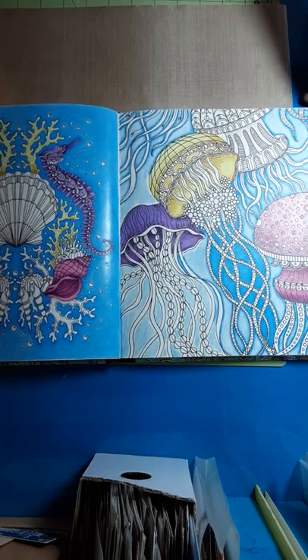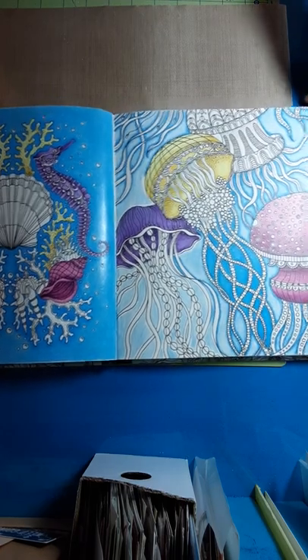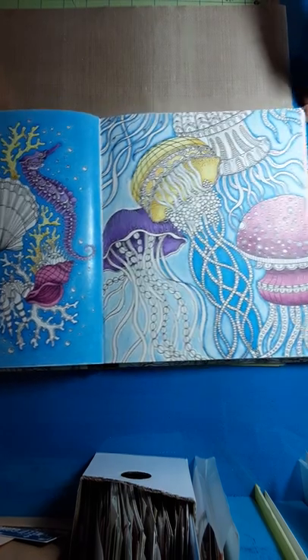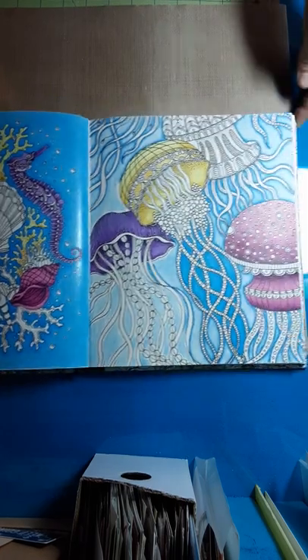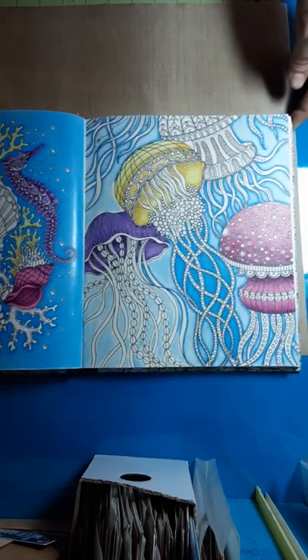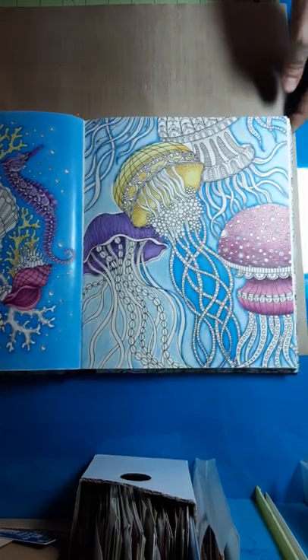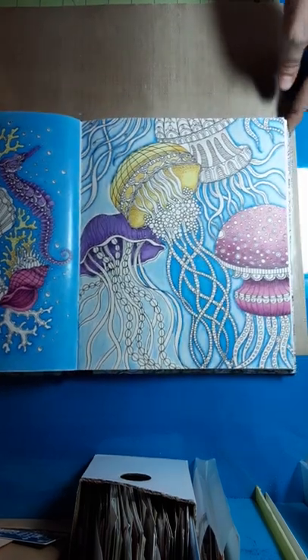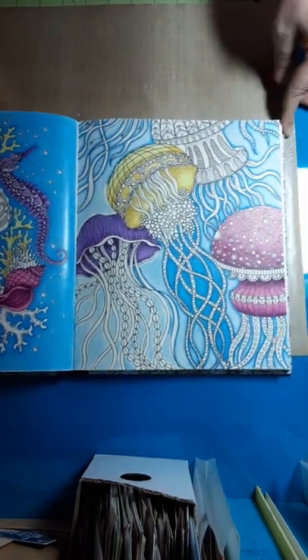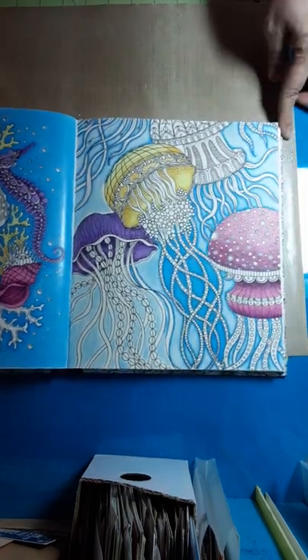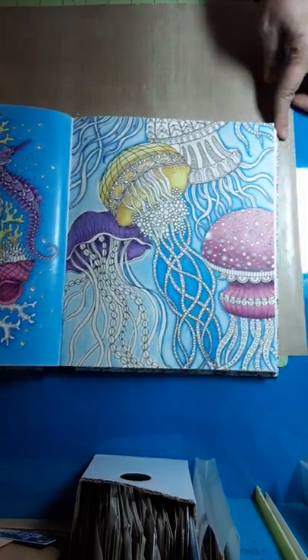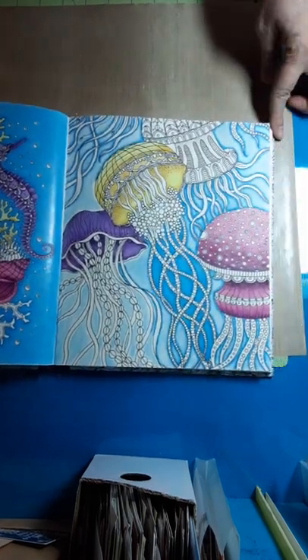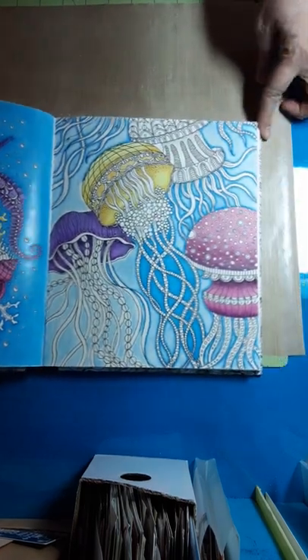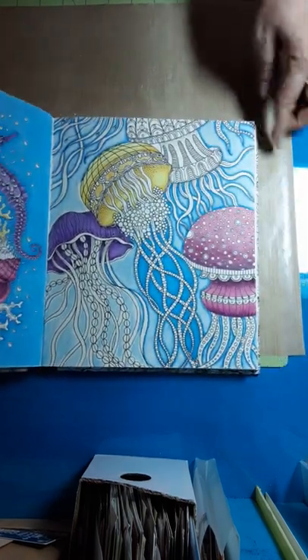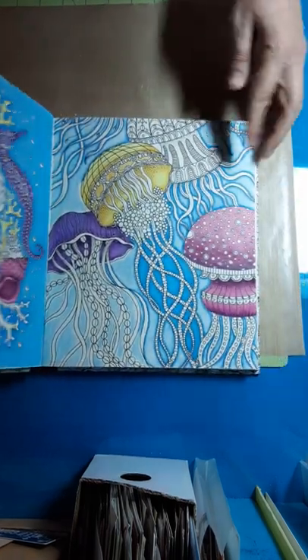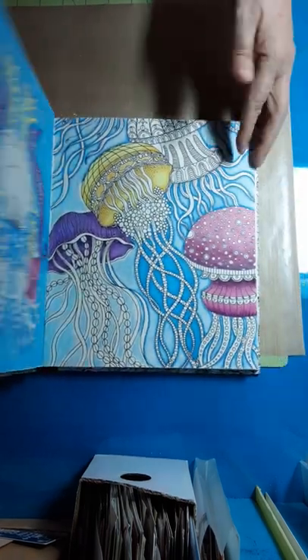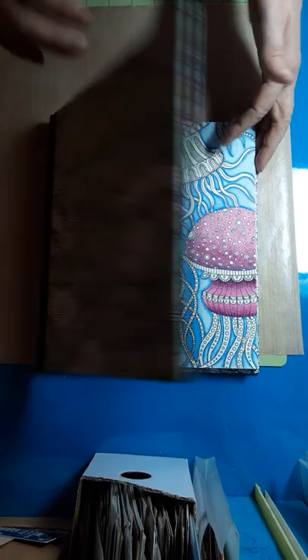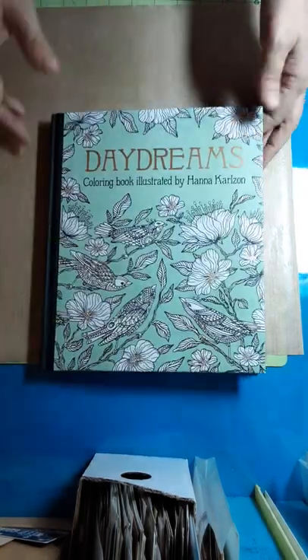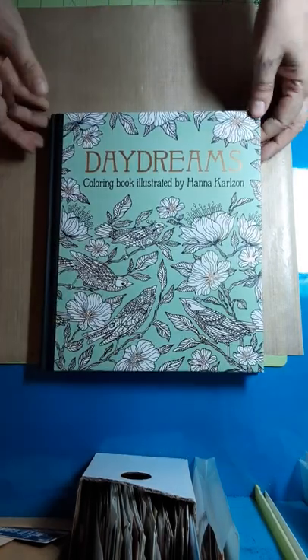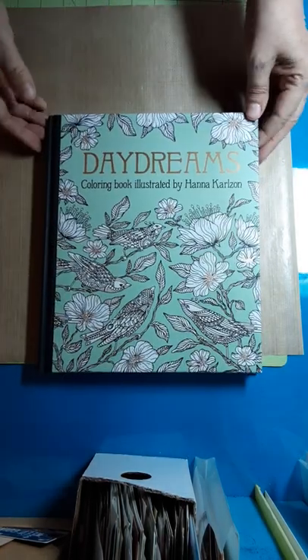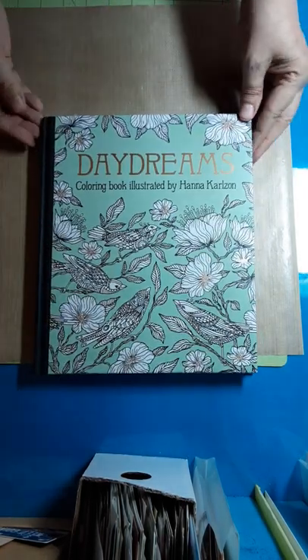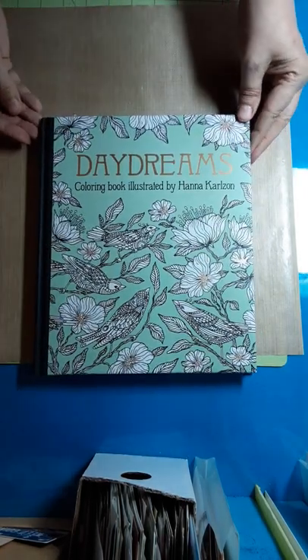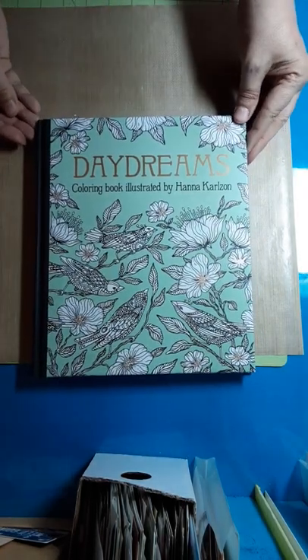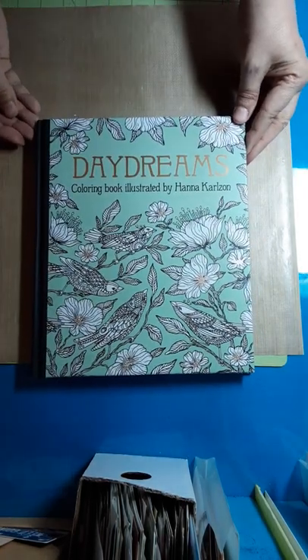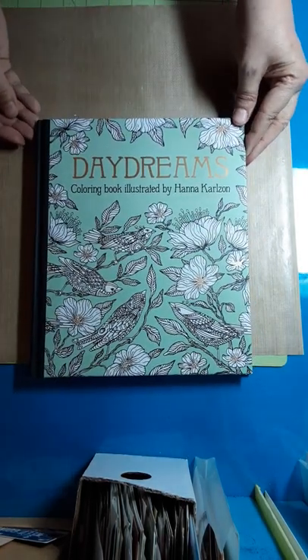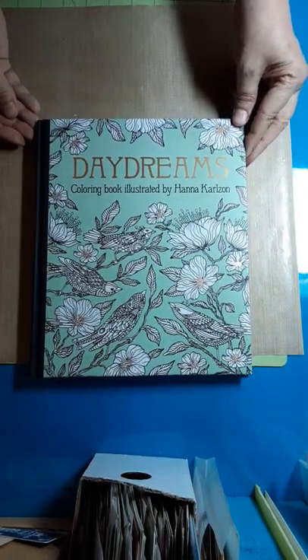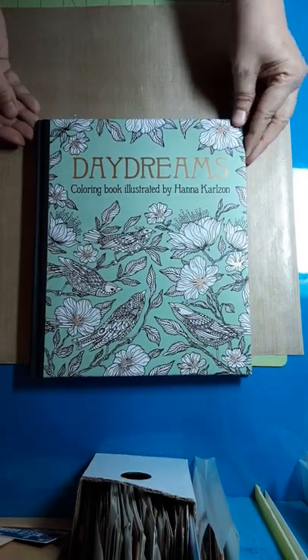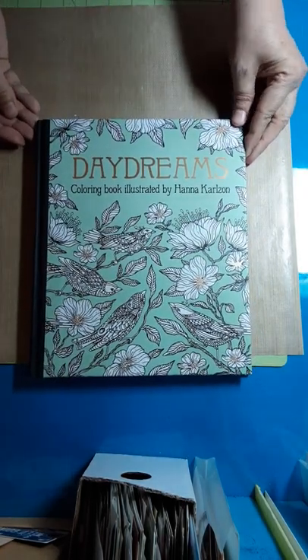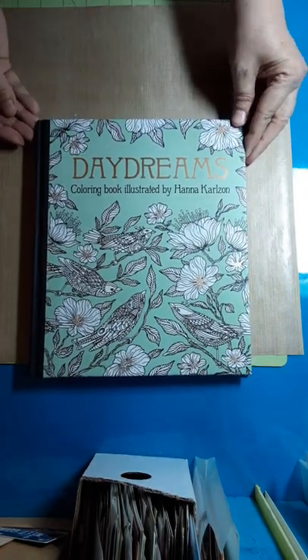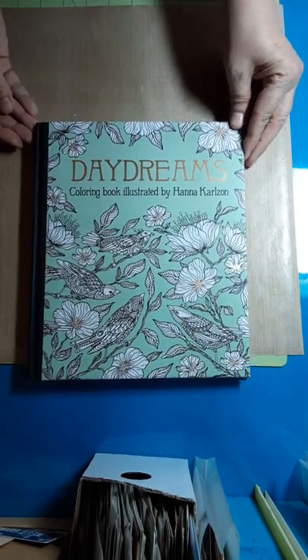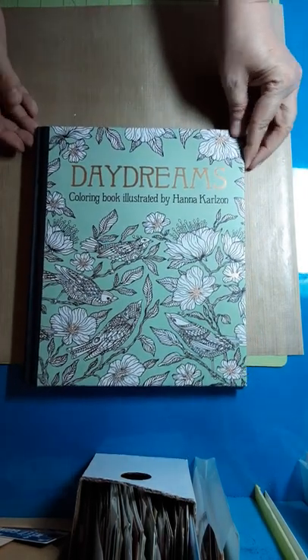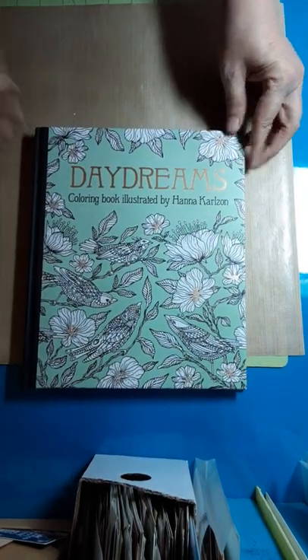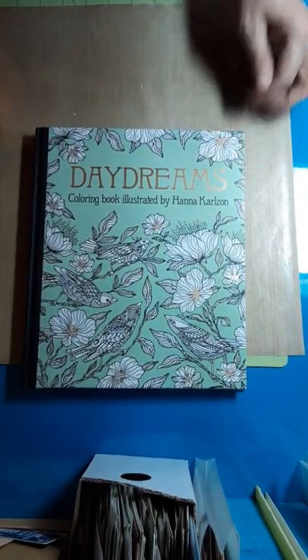Let me know in the comments — I read them, I really do. What would you like to see colored? It can be this book, it can be another book, maybe I have something in one of my other books that's close to what you'd like to see. Thanks for stopping by and I will see you back in a few days. Bye.